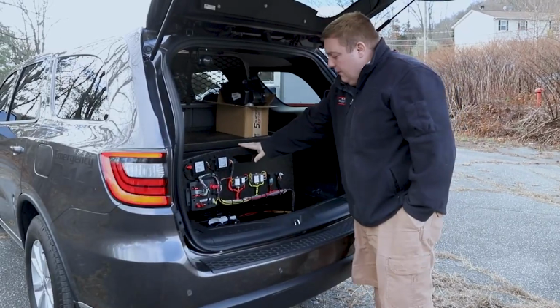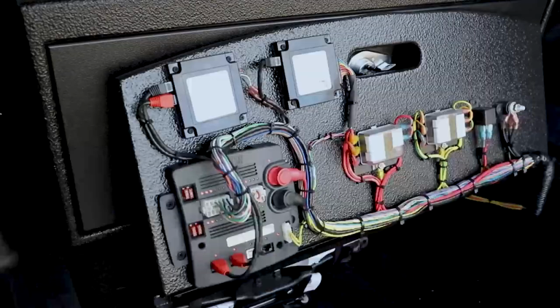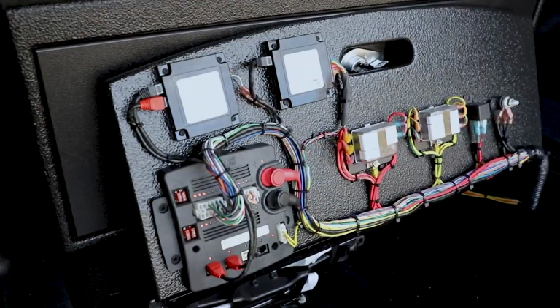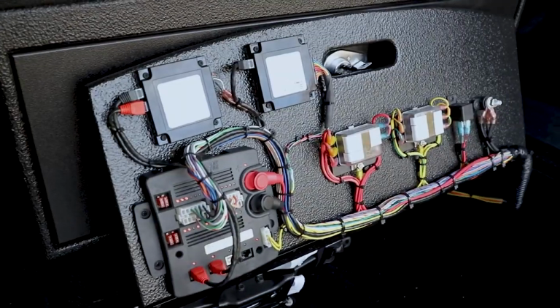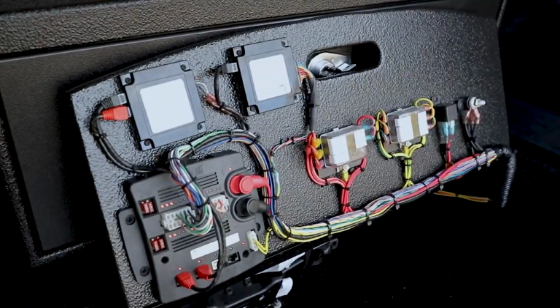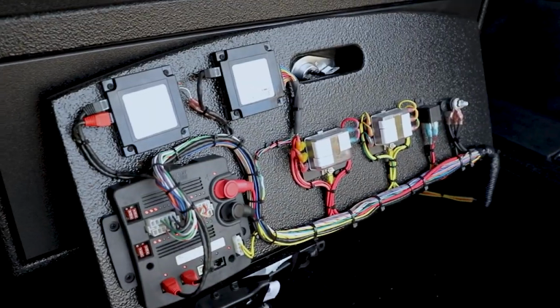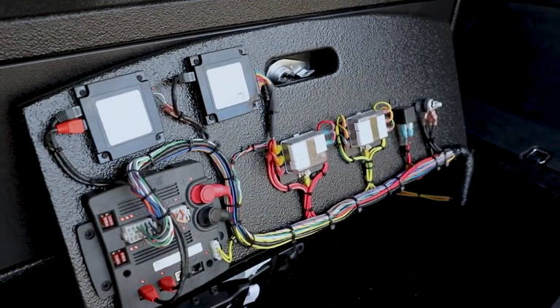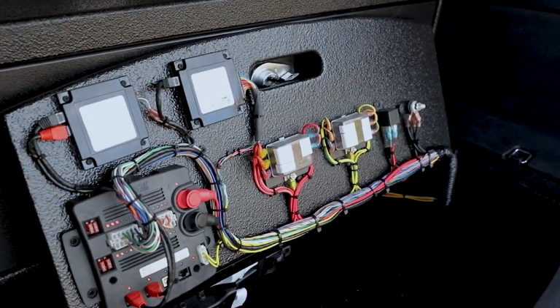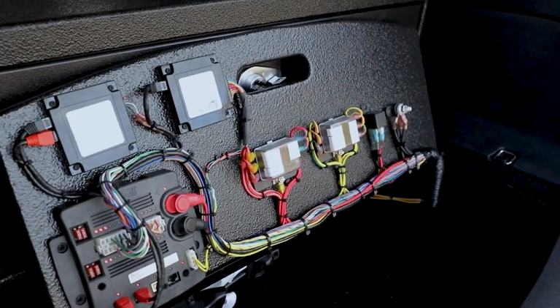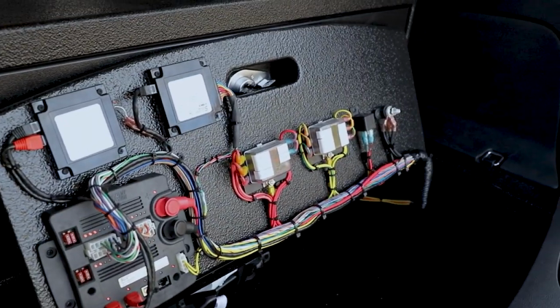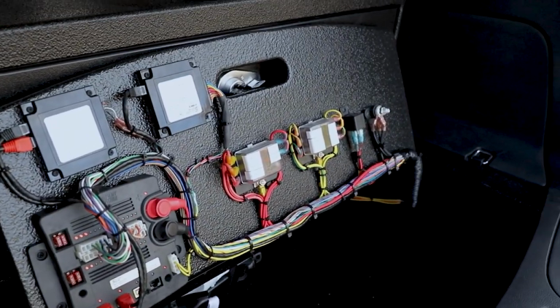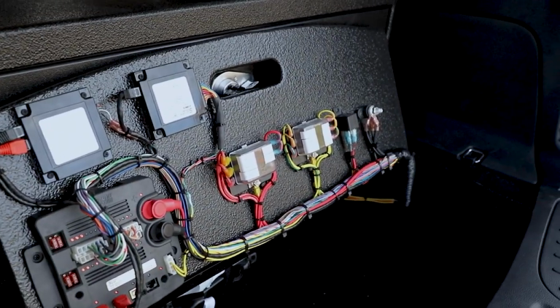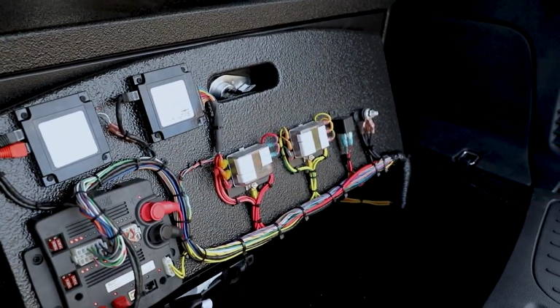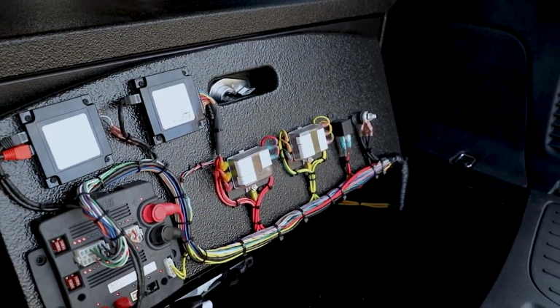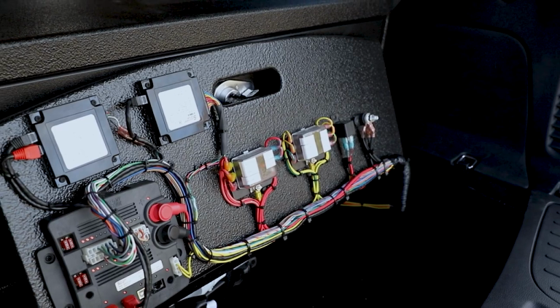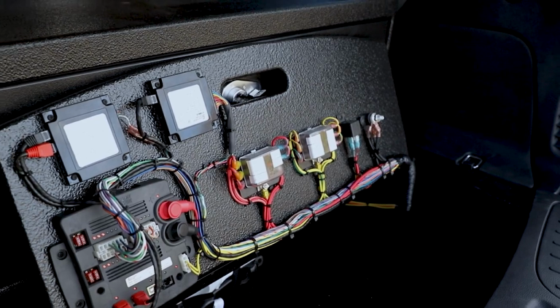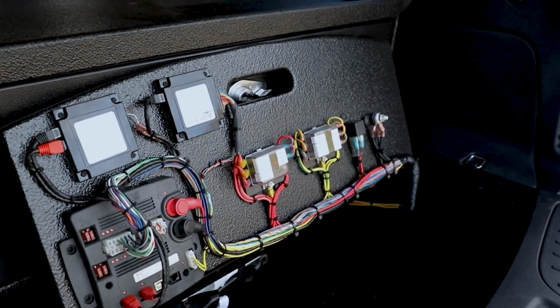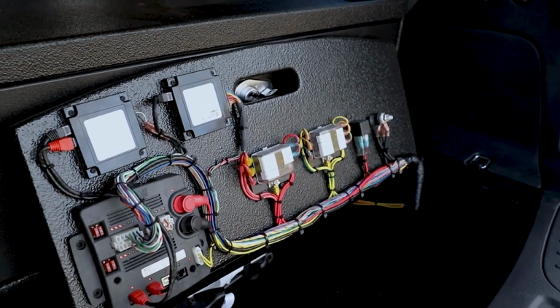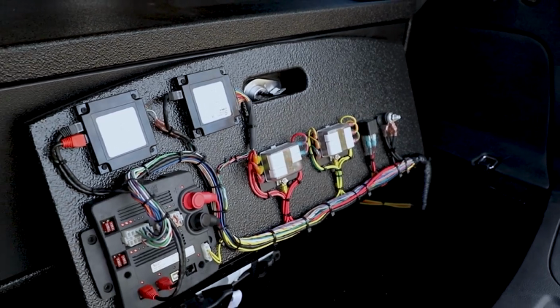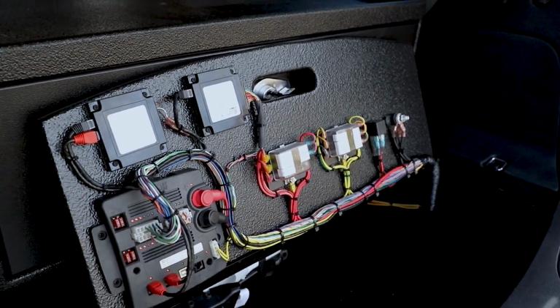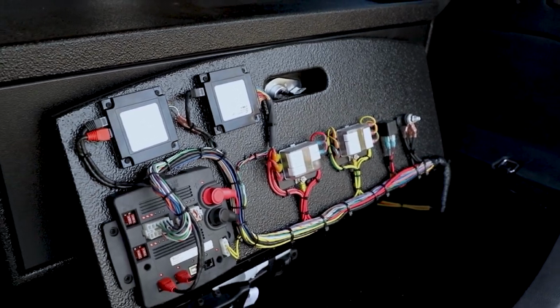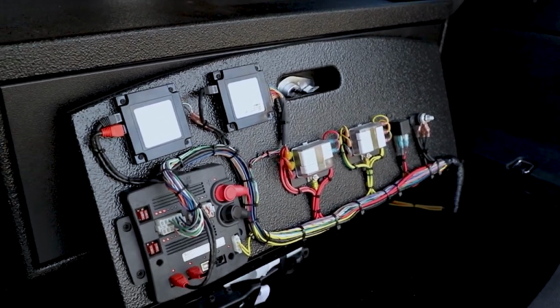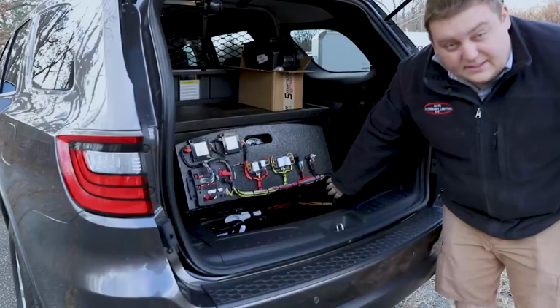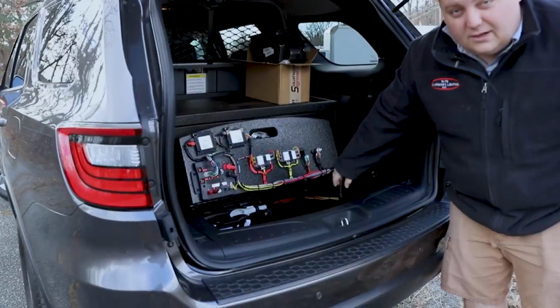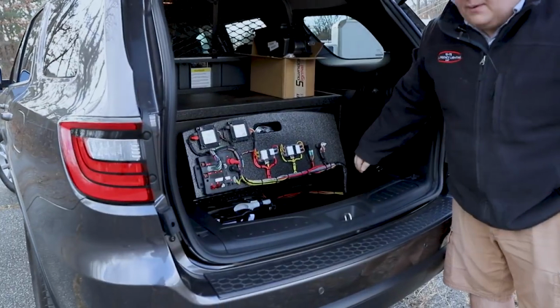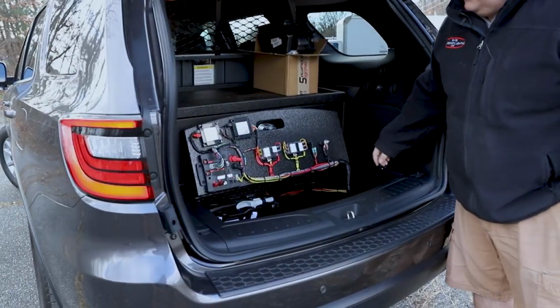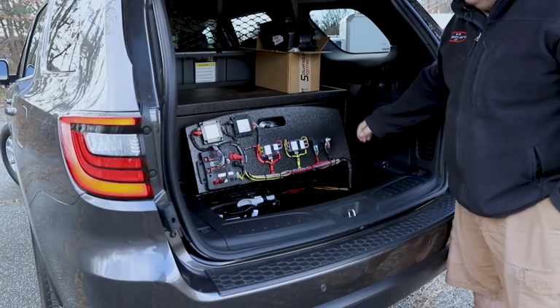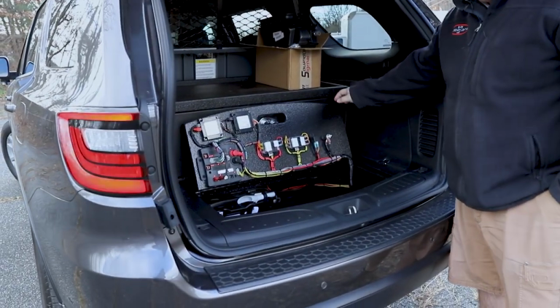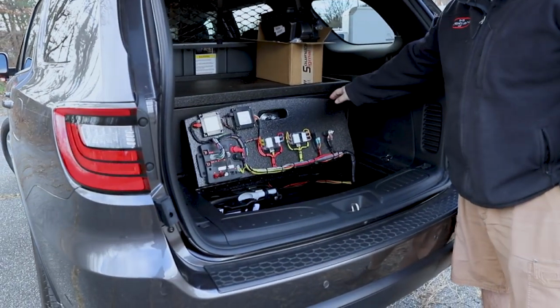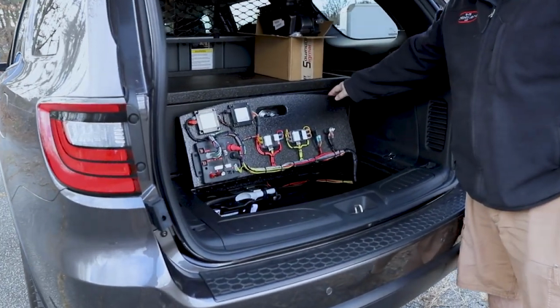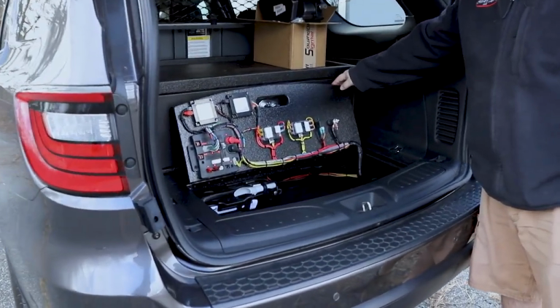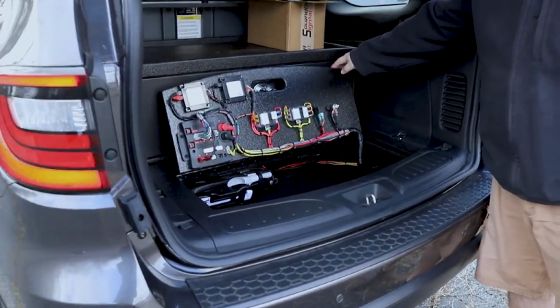We have our Blueprint controller and our fuses, which are all labeled nicely, and then we have our radio chassis tucked up underneath for easy serviceability.